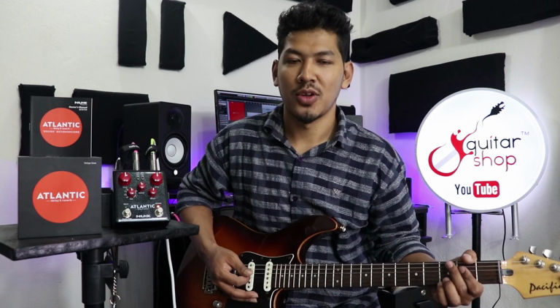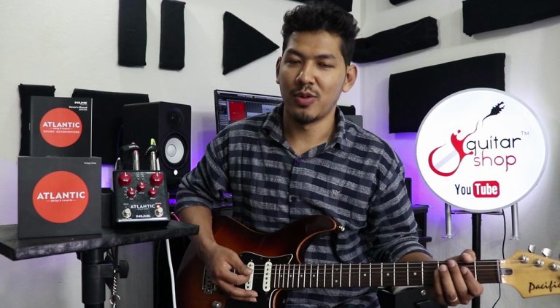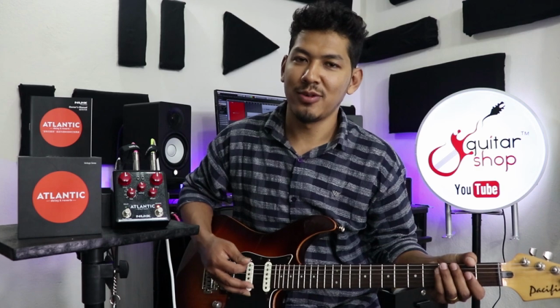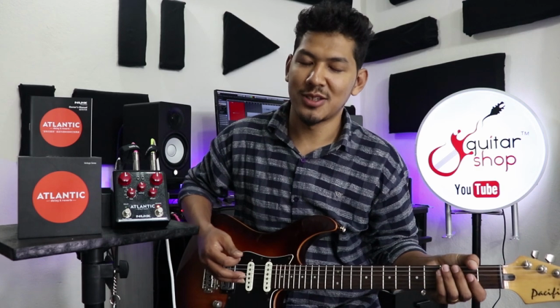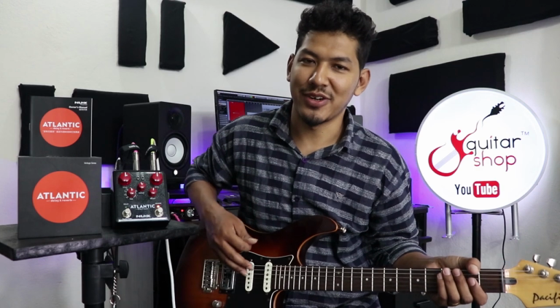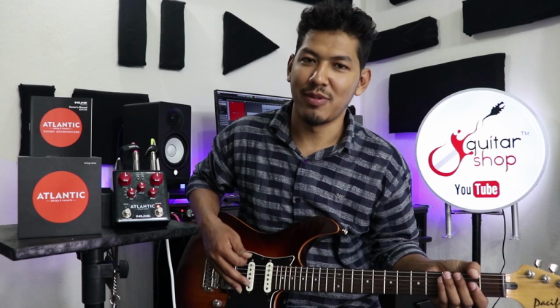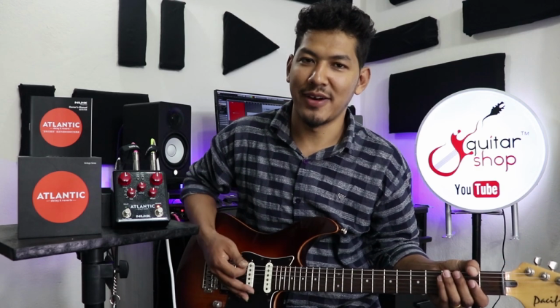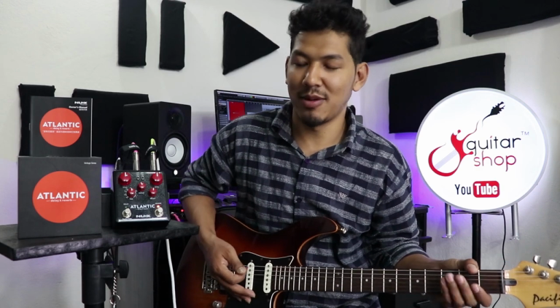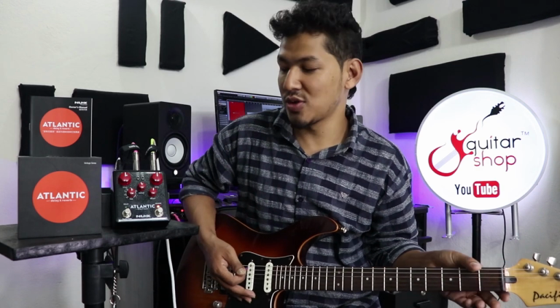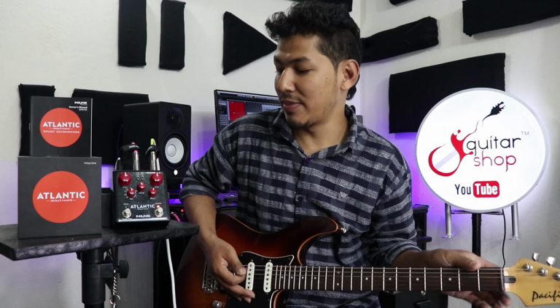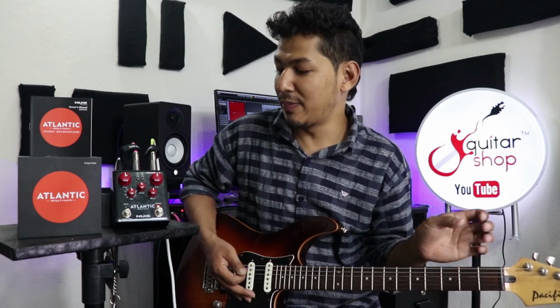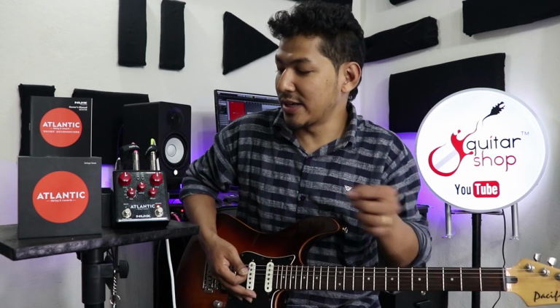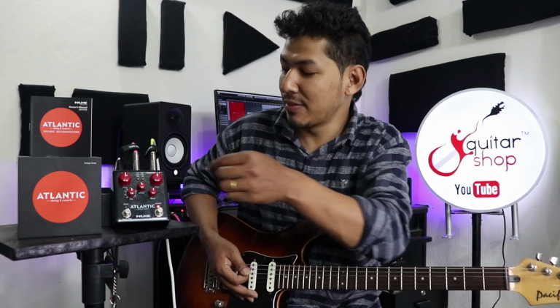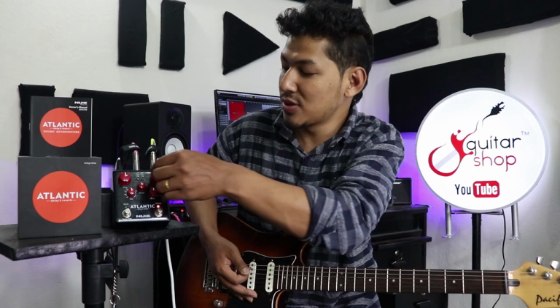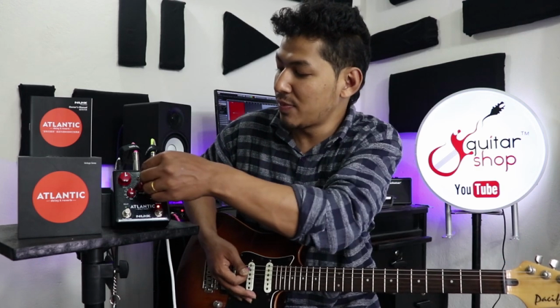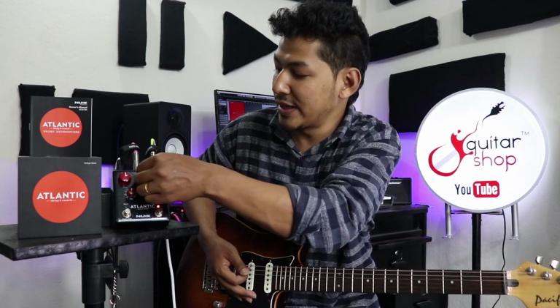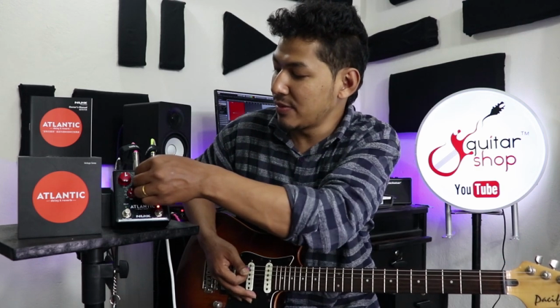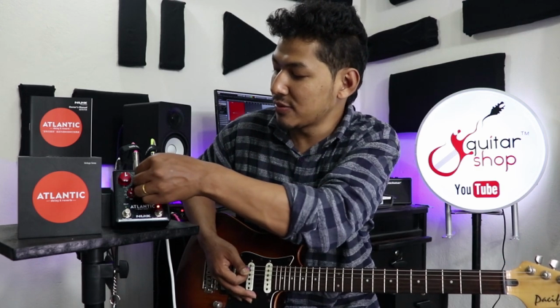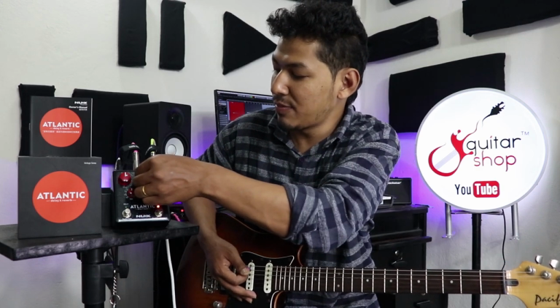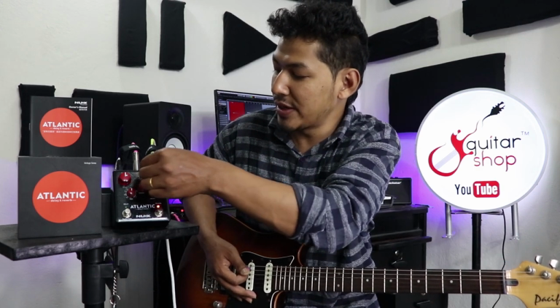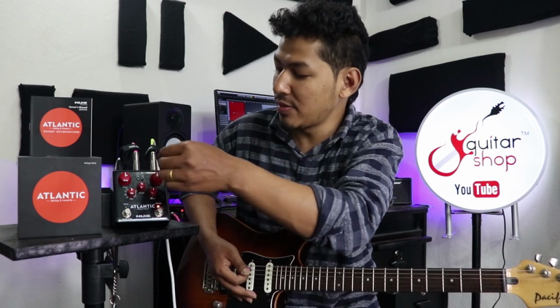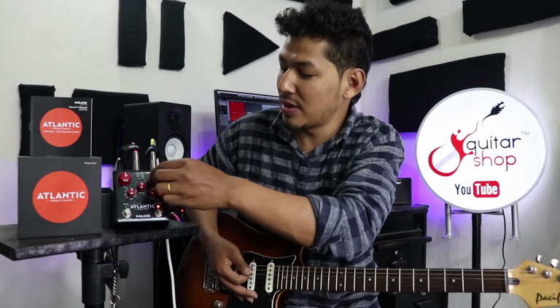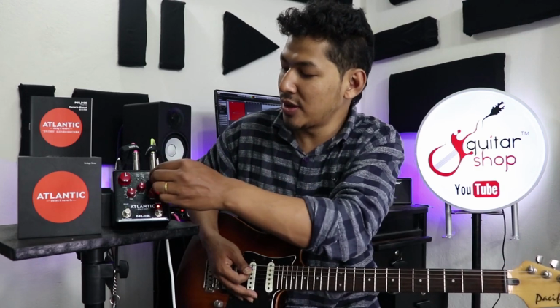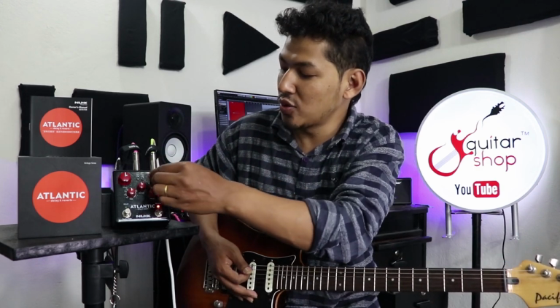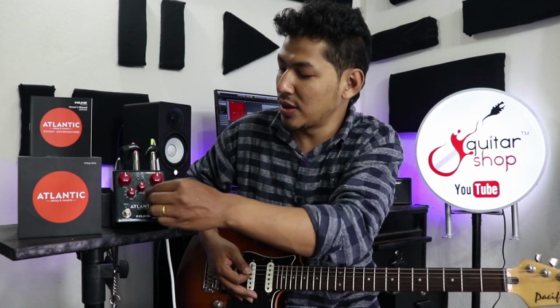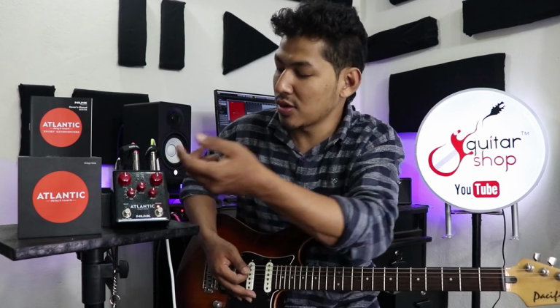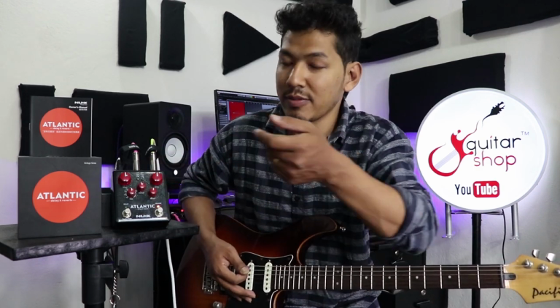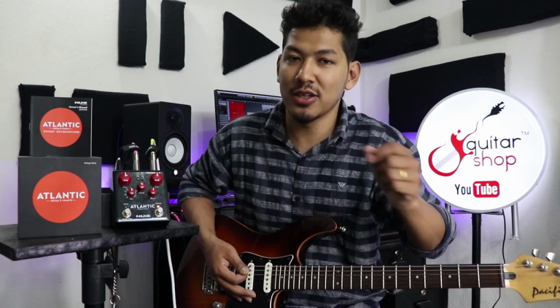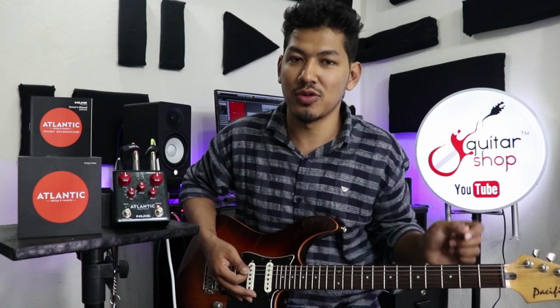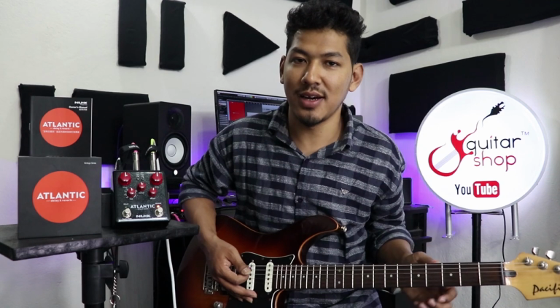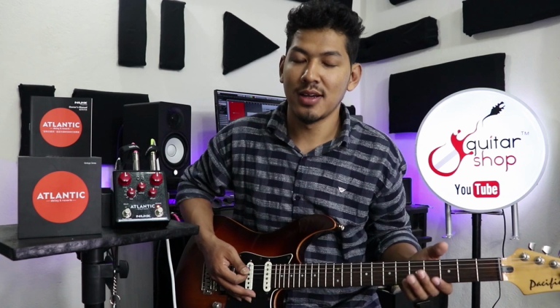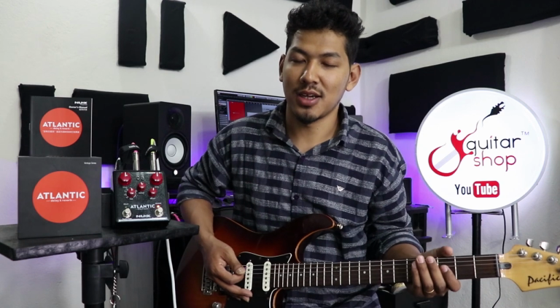This is a spring reverb. Now I am going to play it on a plate reverb at a 12 o'clock sound setting.